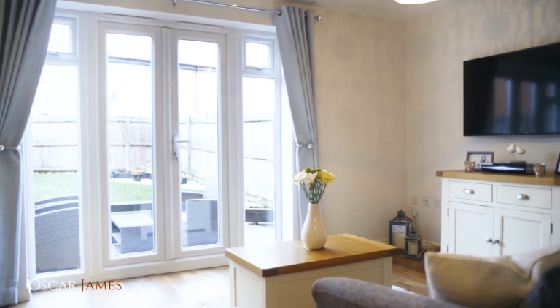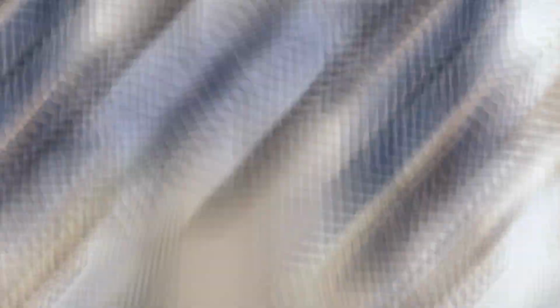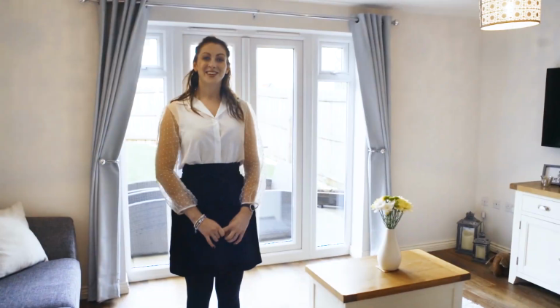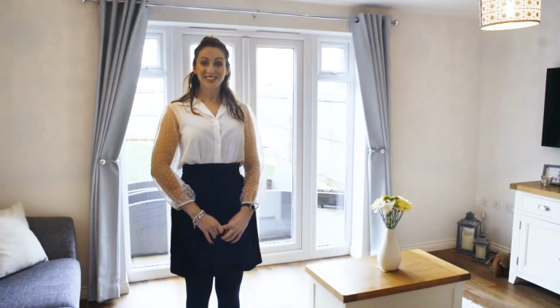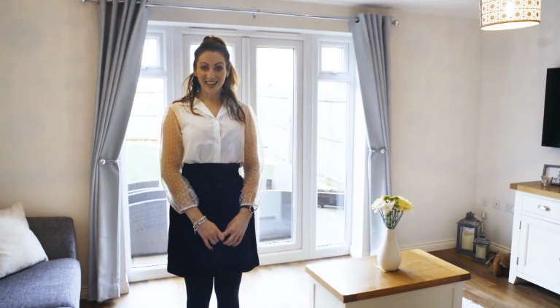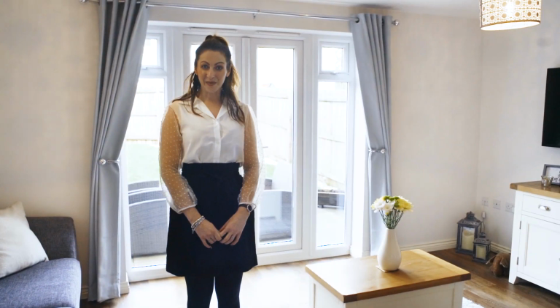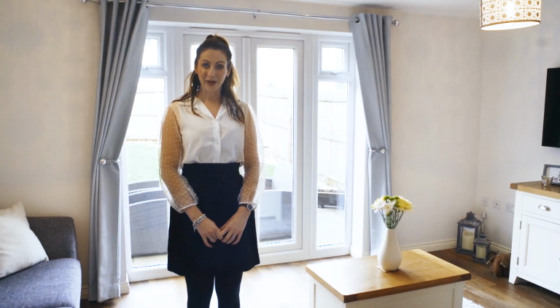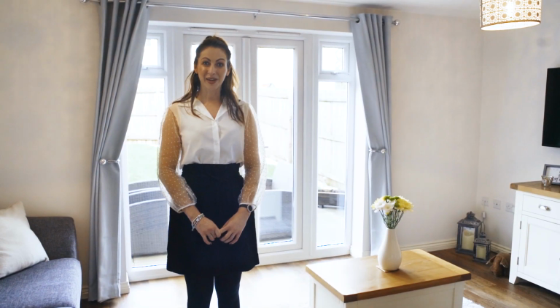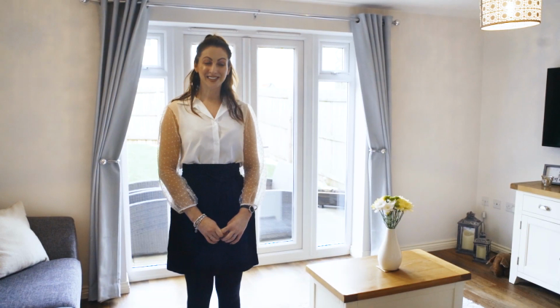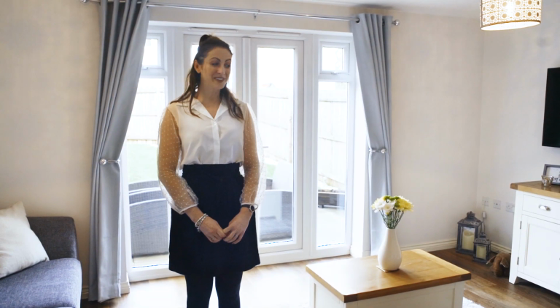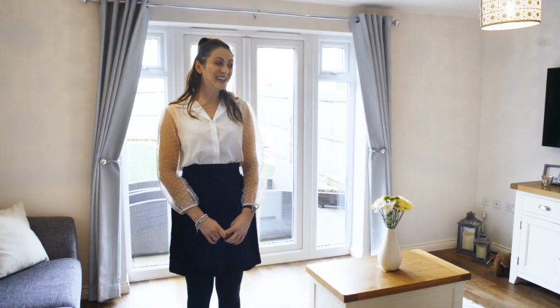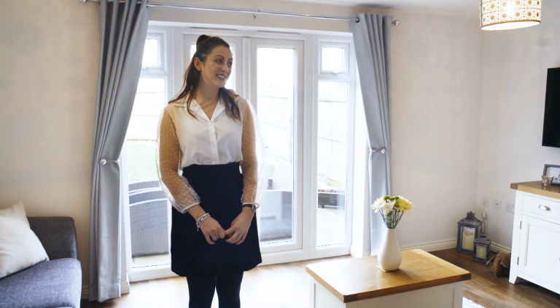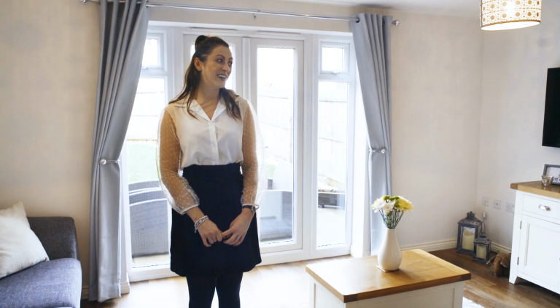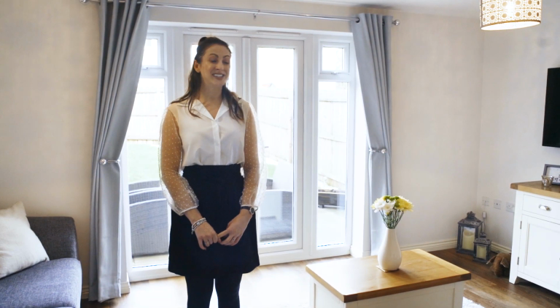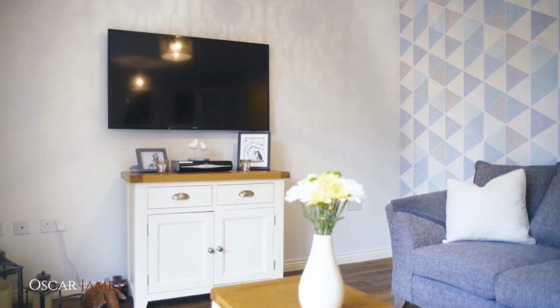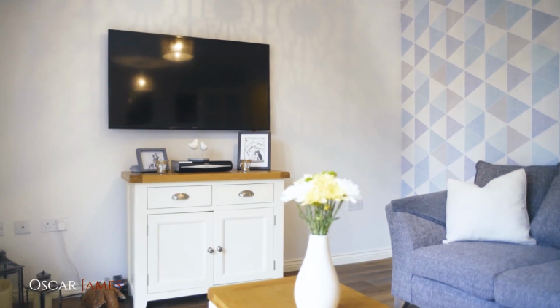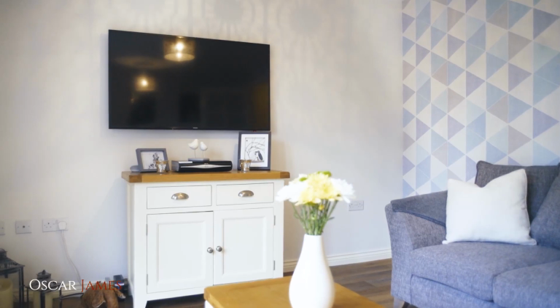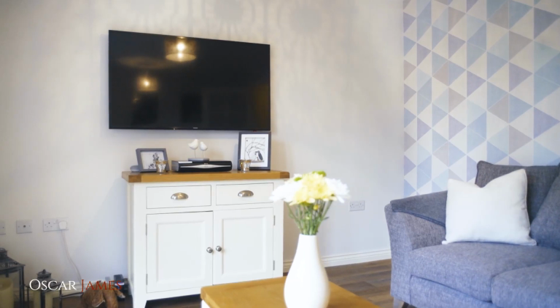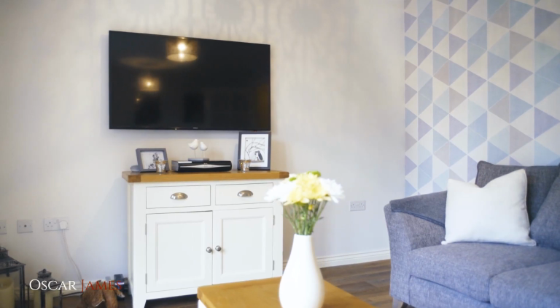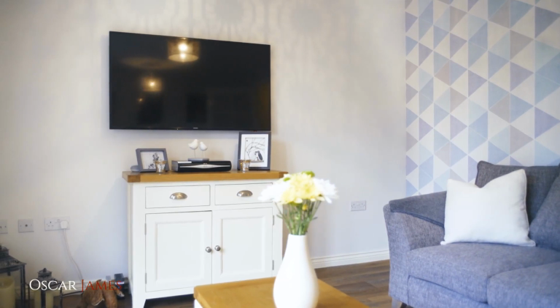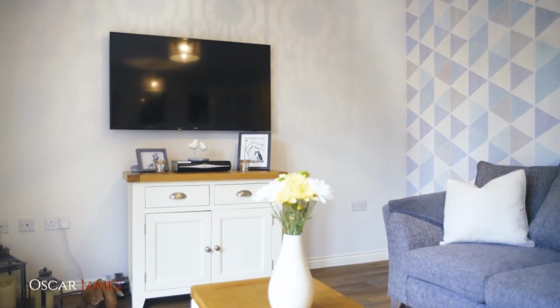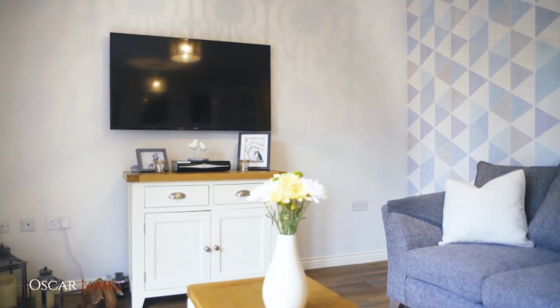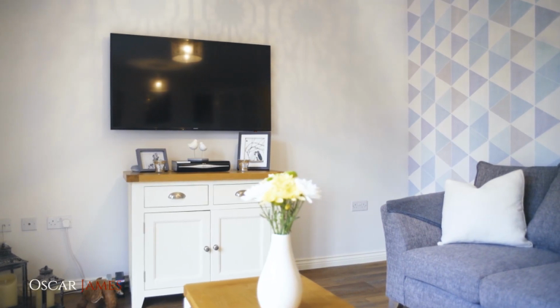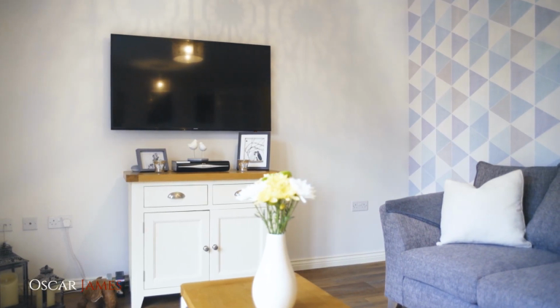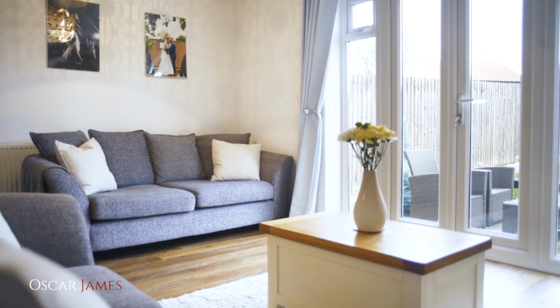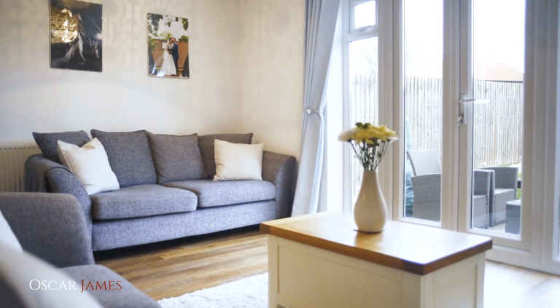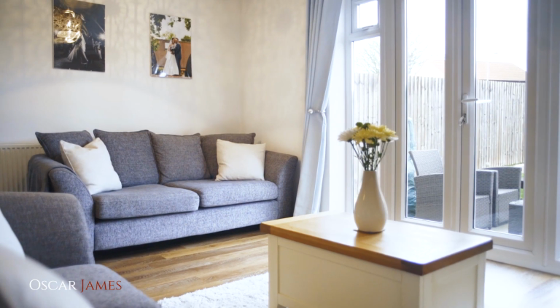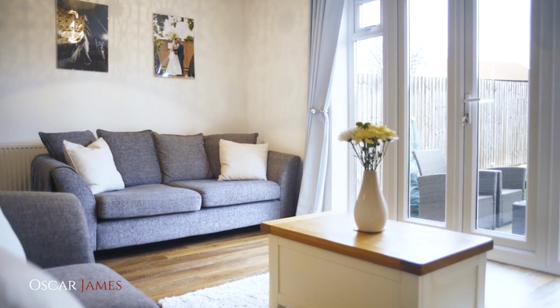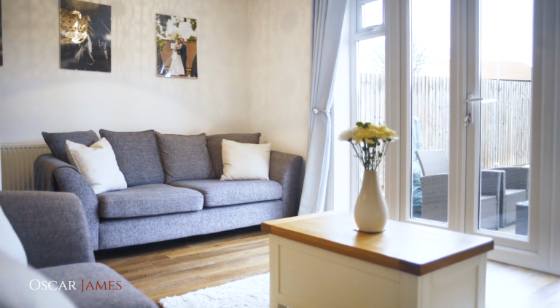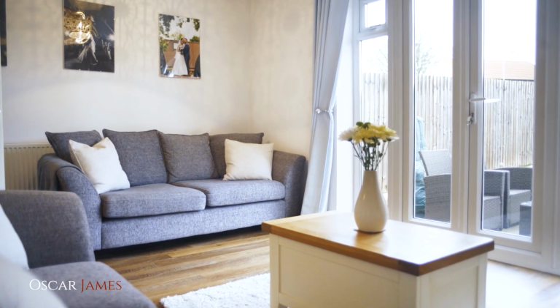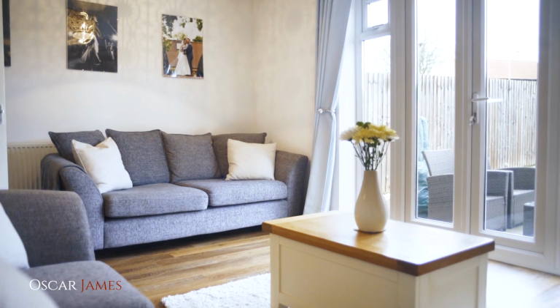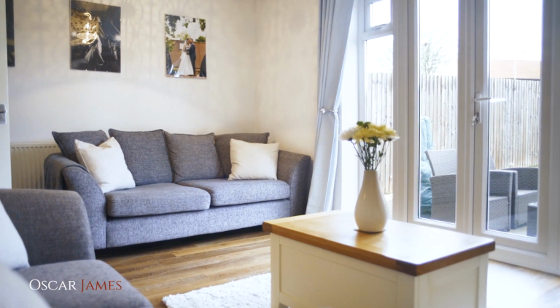So this is the living room. It's a really good size, can accommodate all members of the family, and has French doors out to the garden.